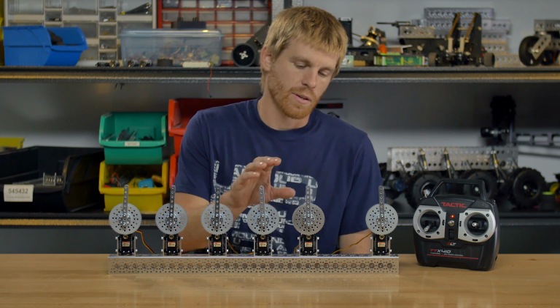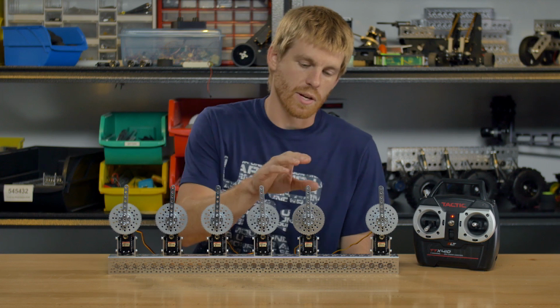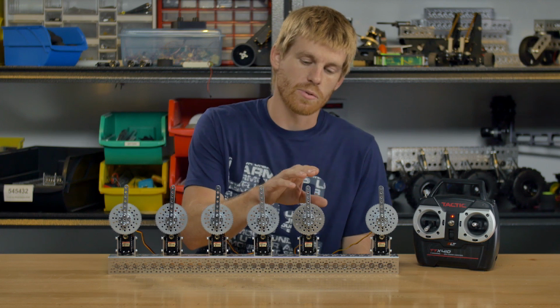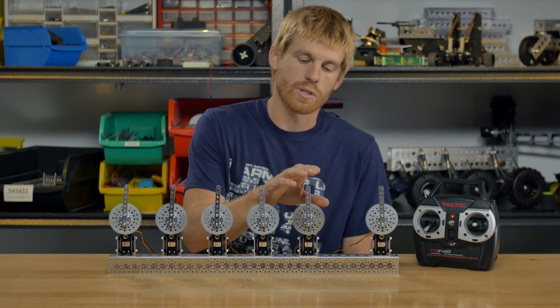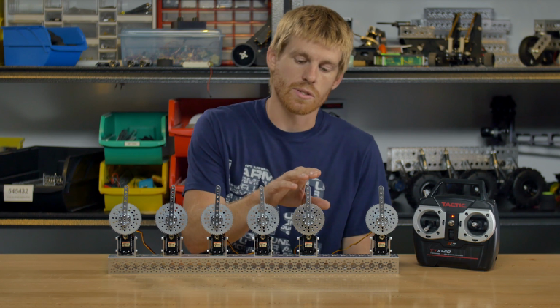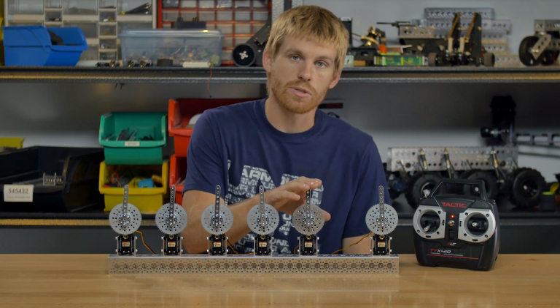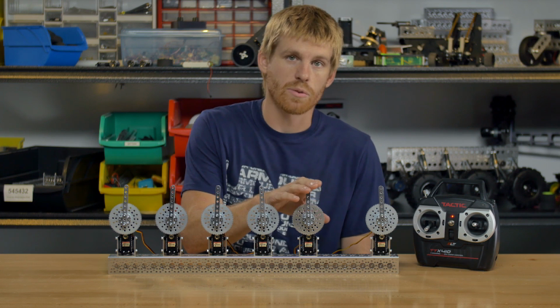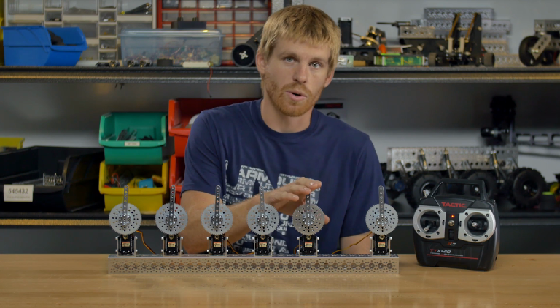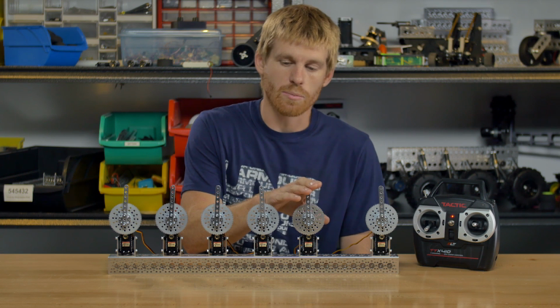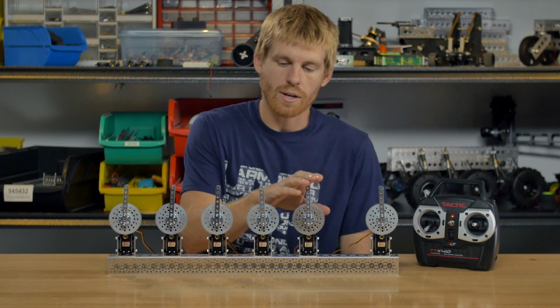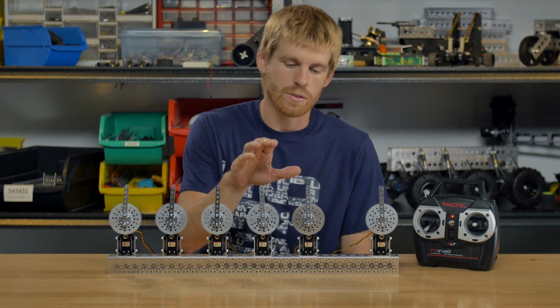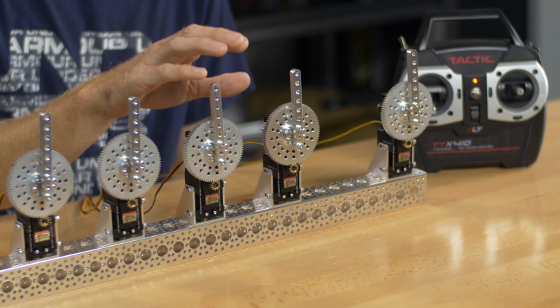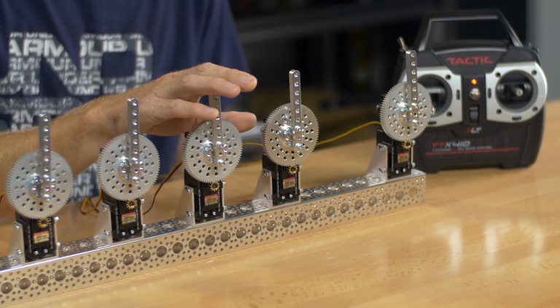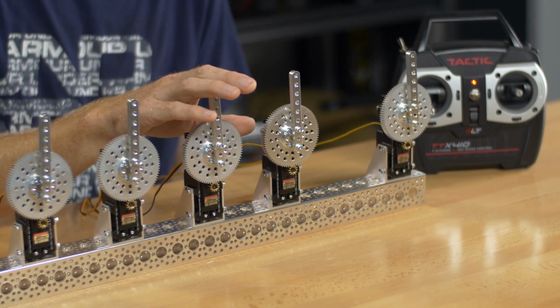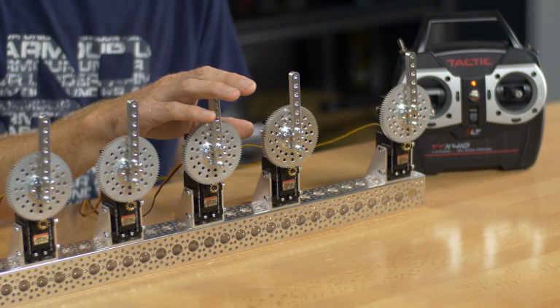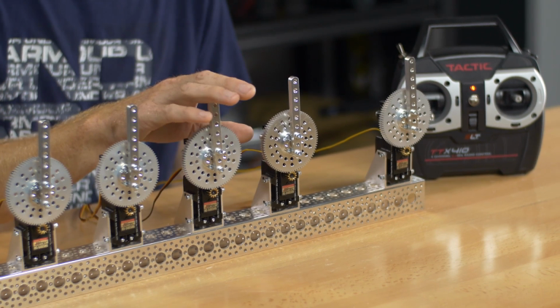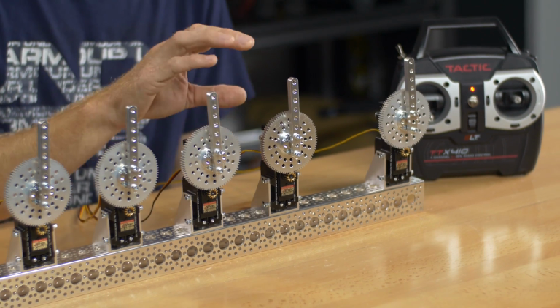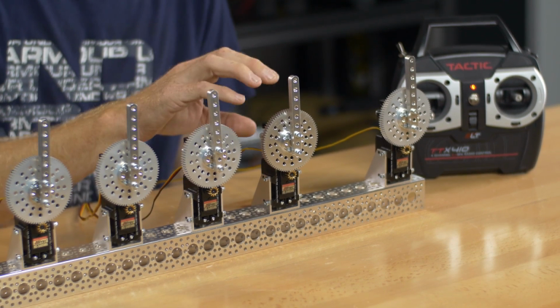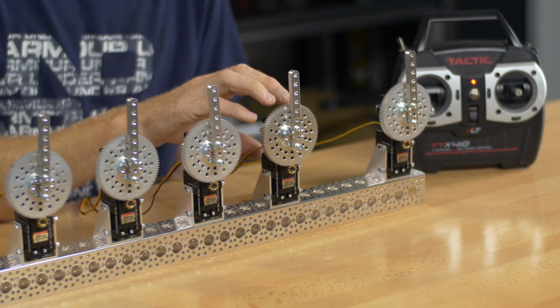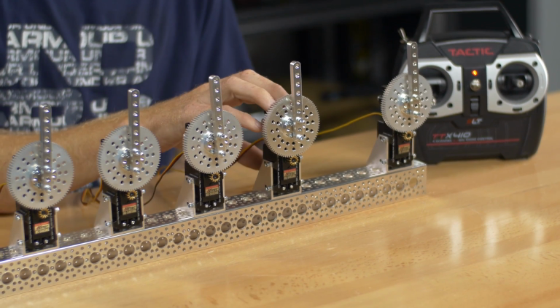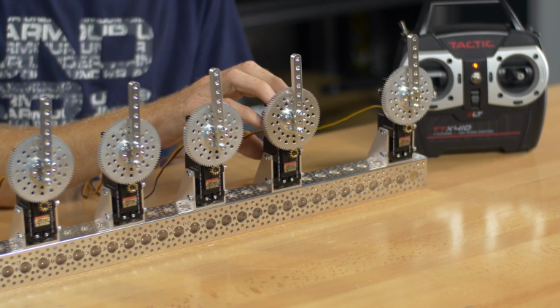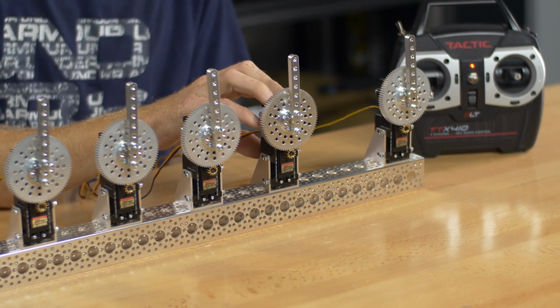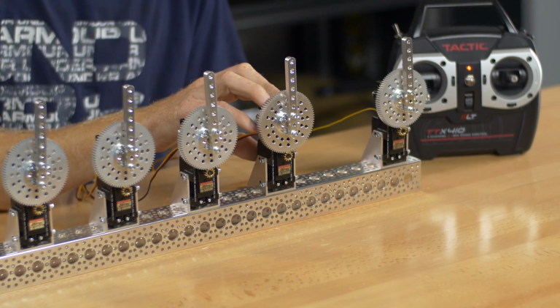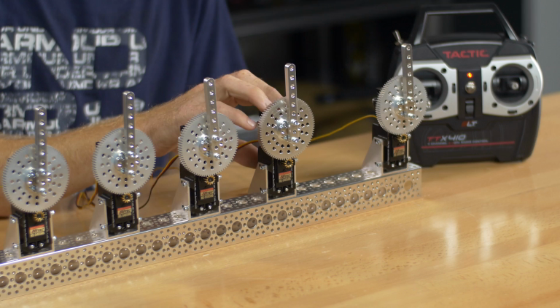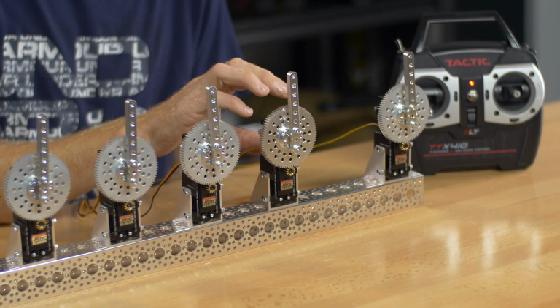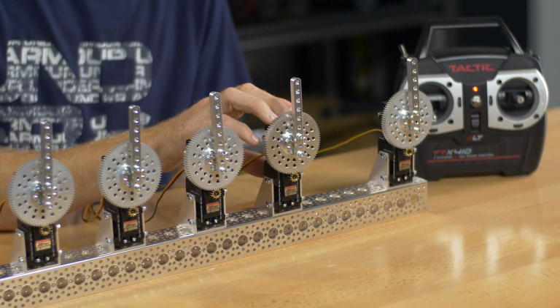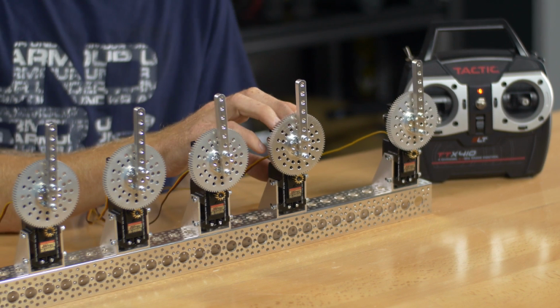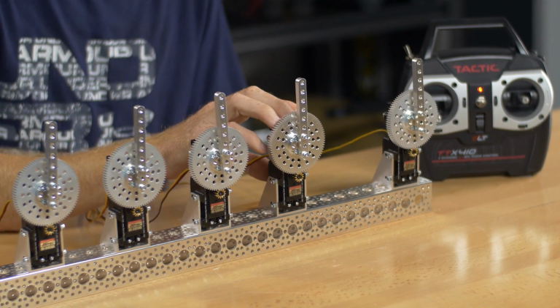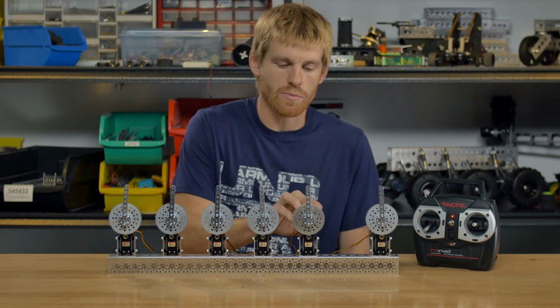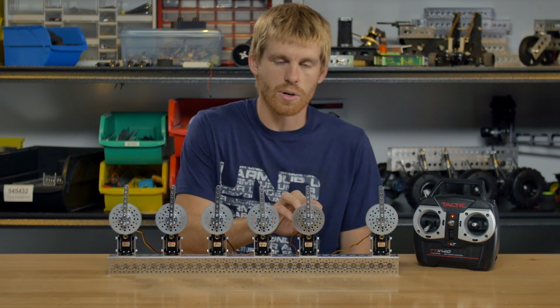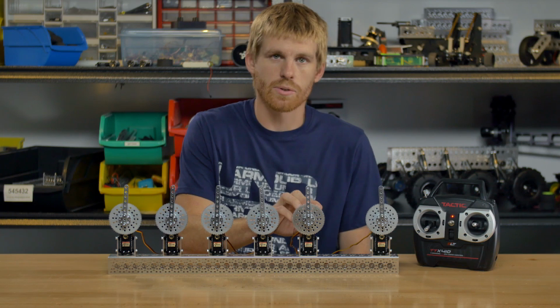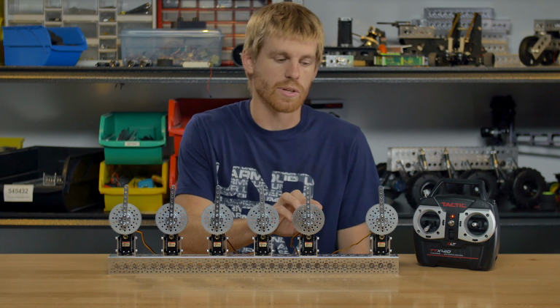The next version is also 400 max, just like this, but the programming has been changed, so it's going to rotate about 400 degrees.